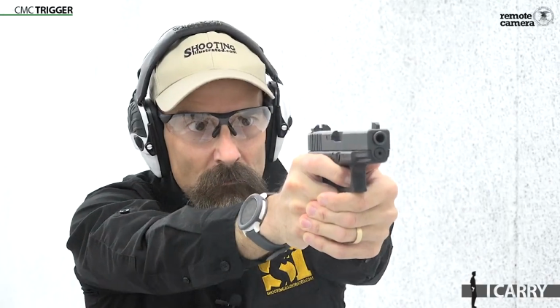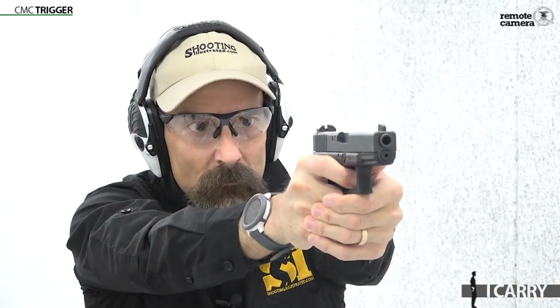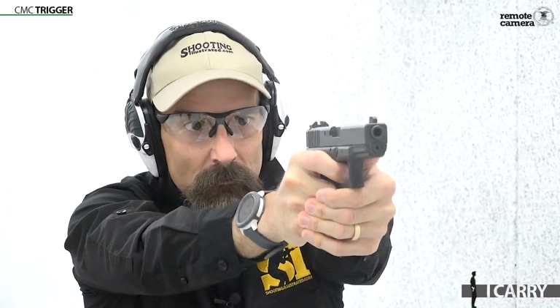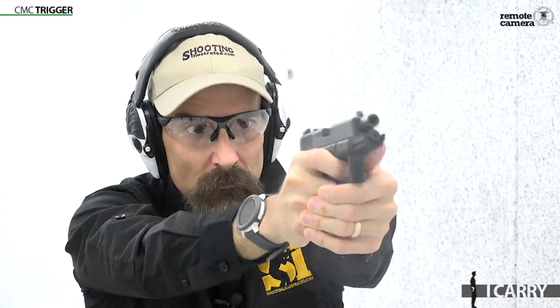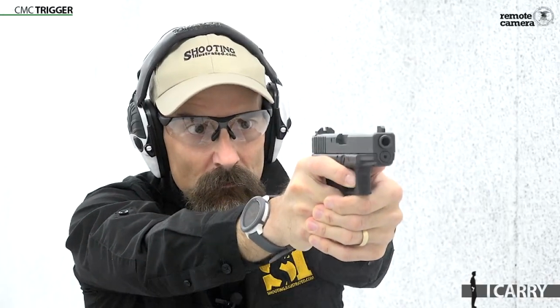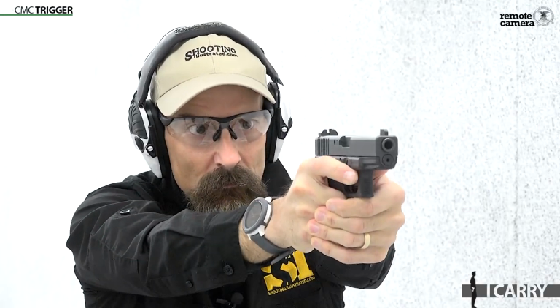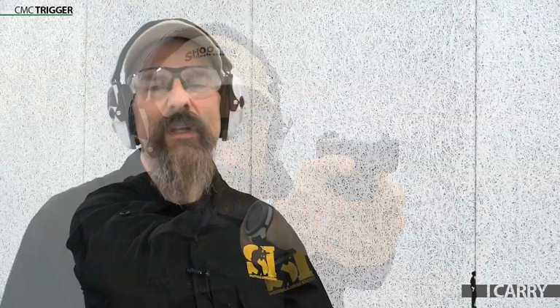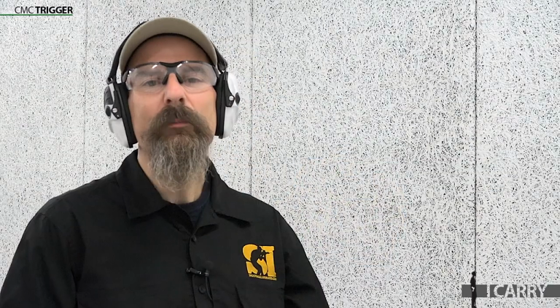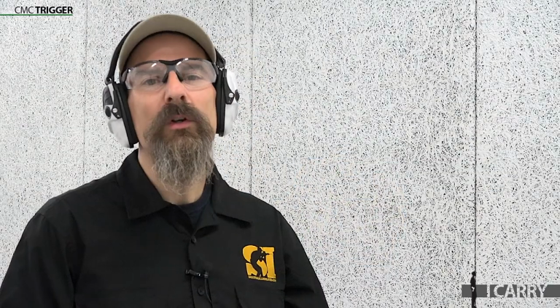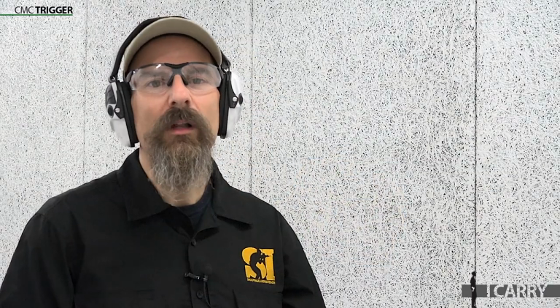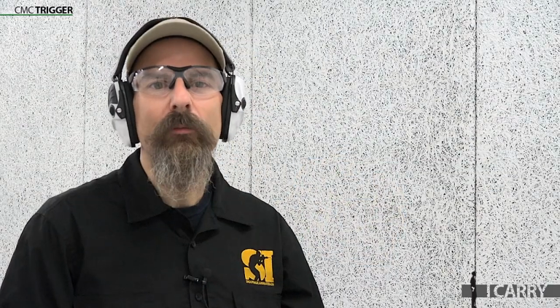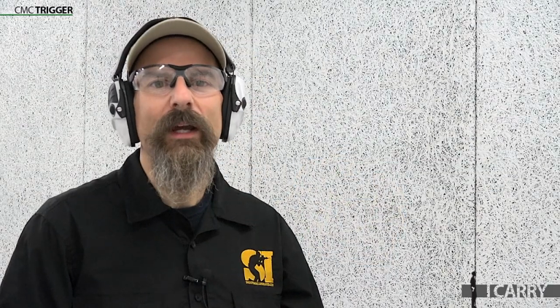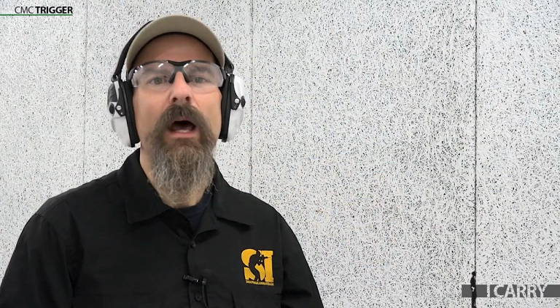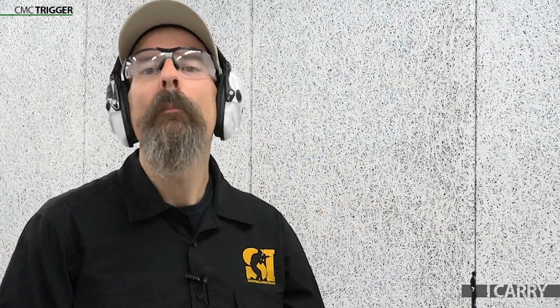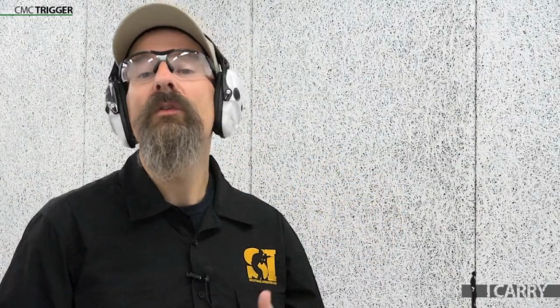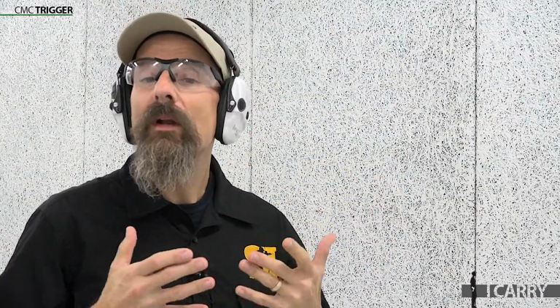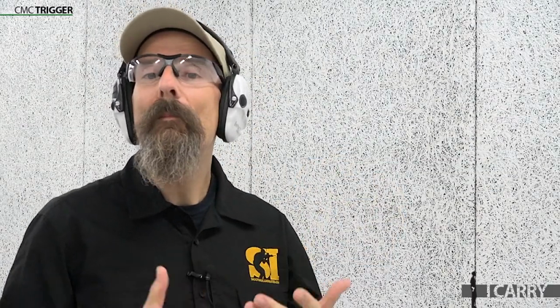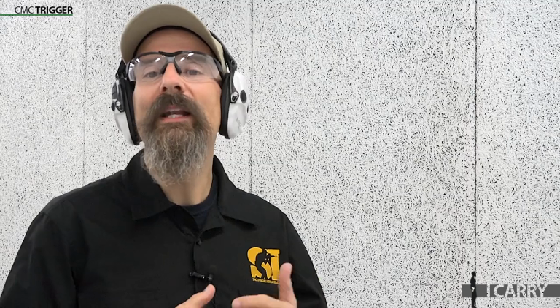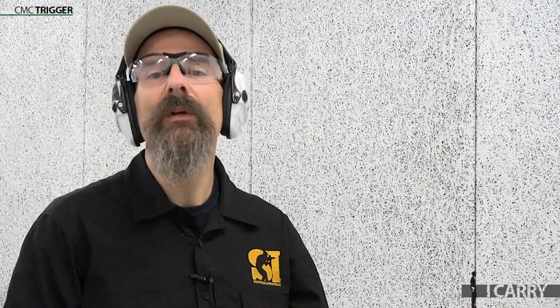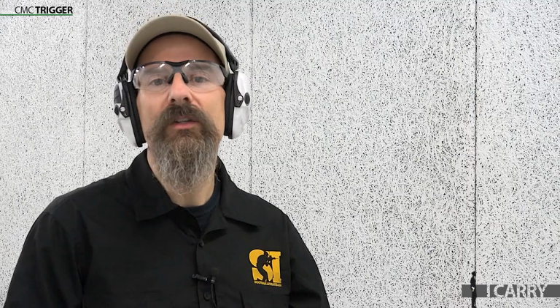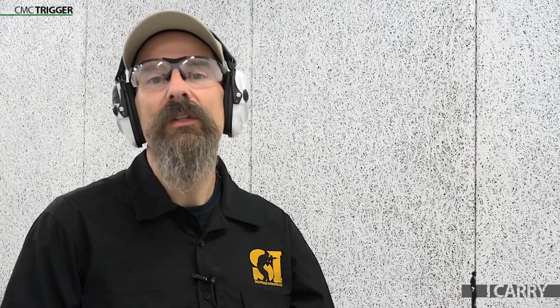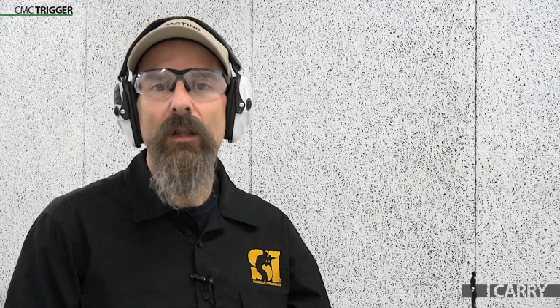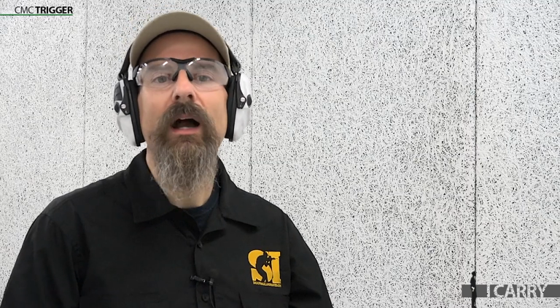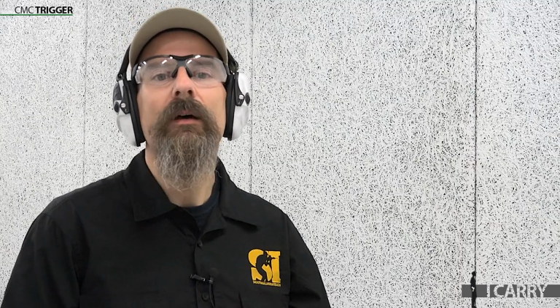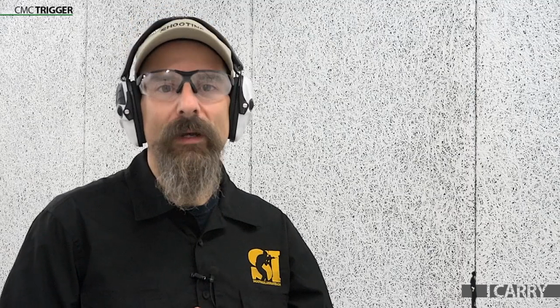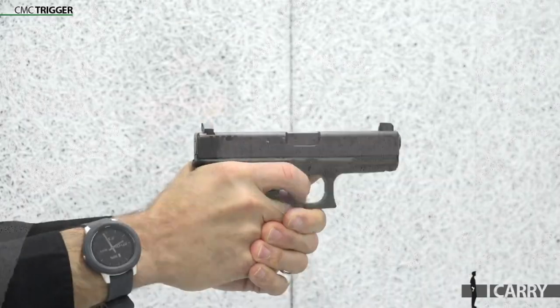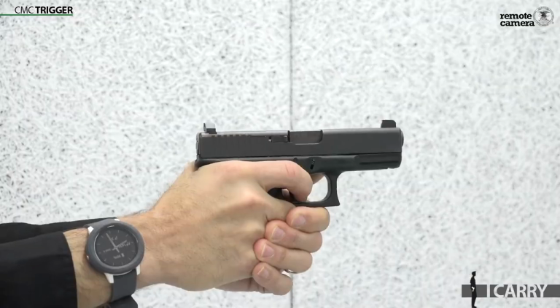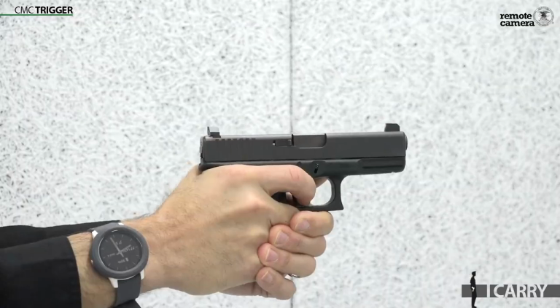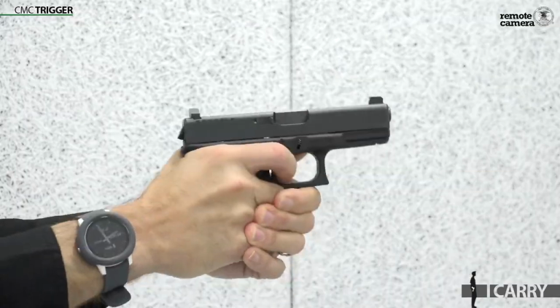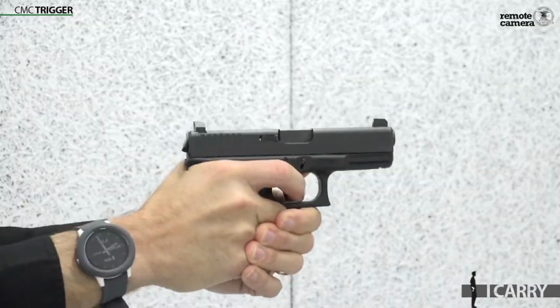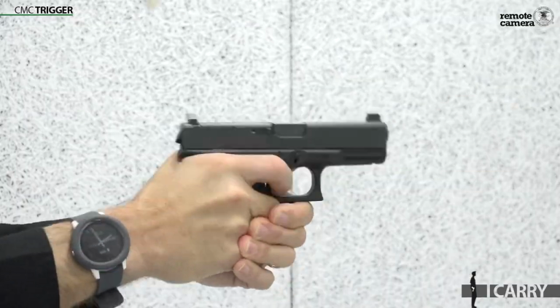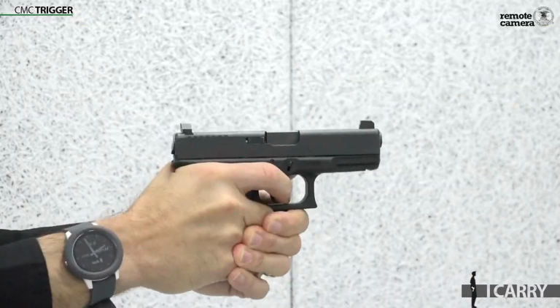Again, this is a strictly personal upgrade, but it's one of the many reasons the Glock makes such a great starting platform.